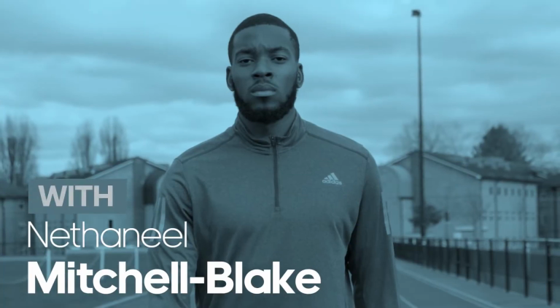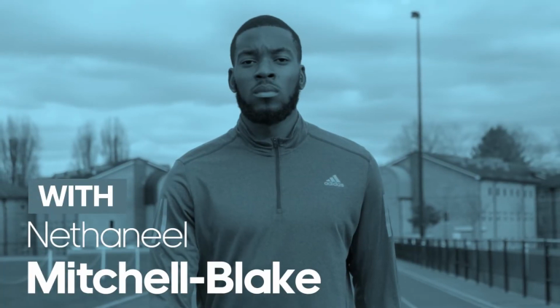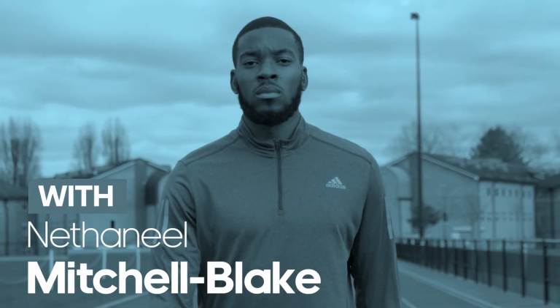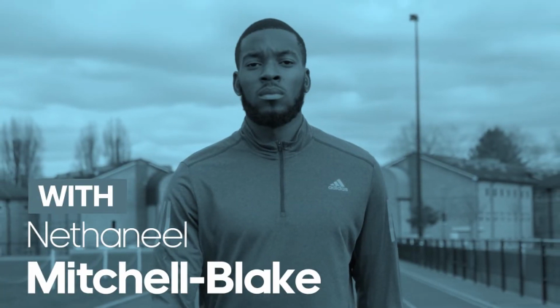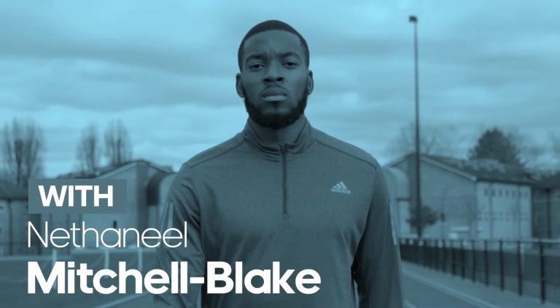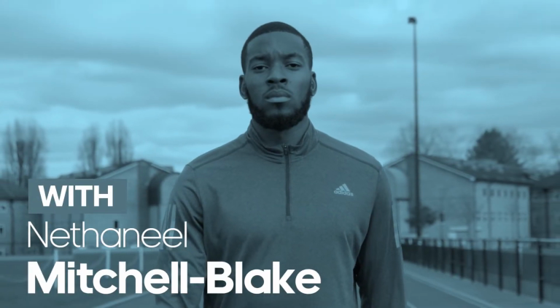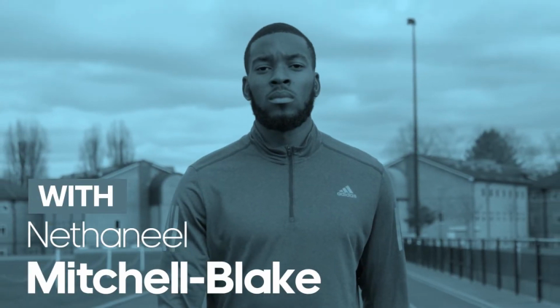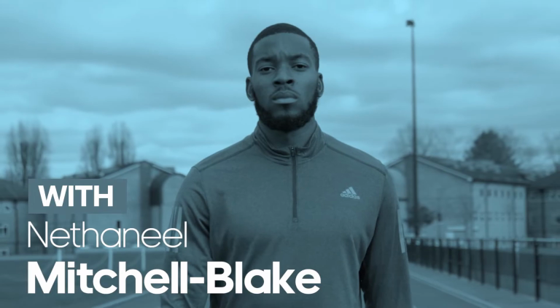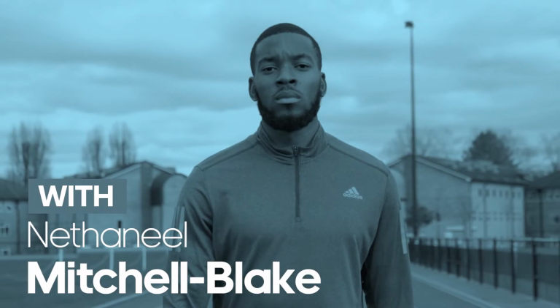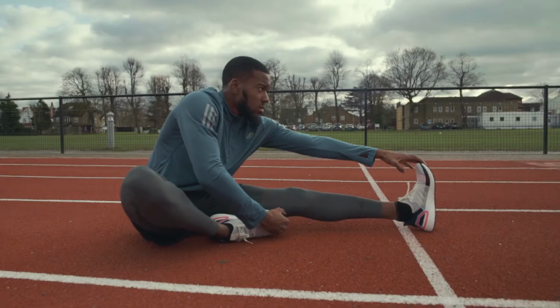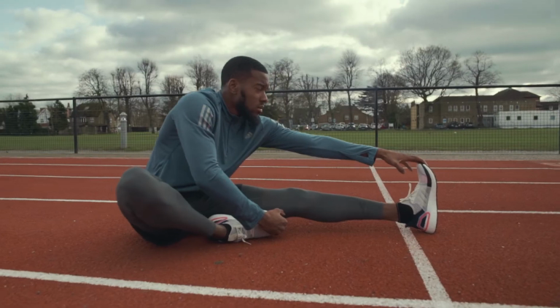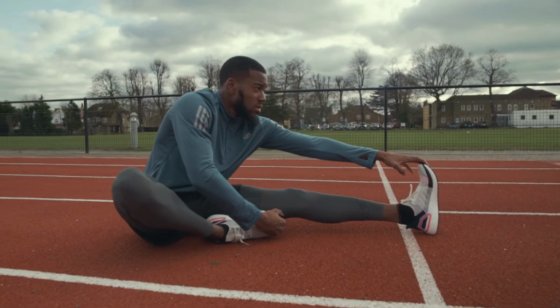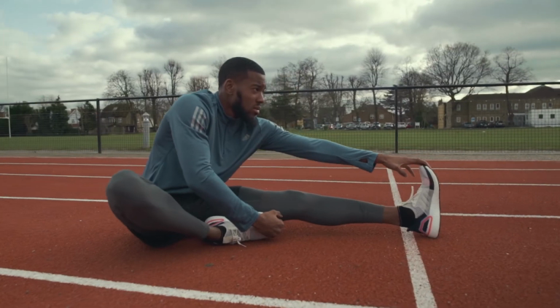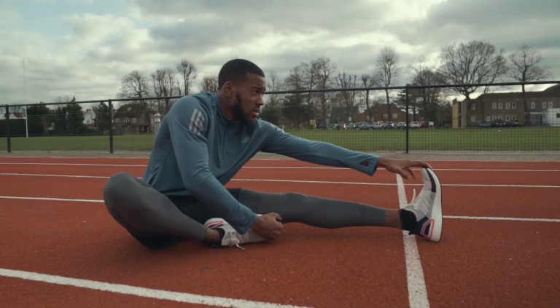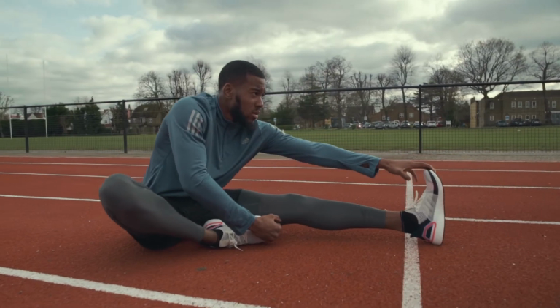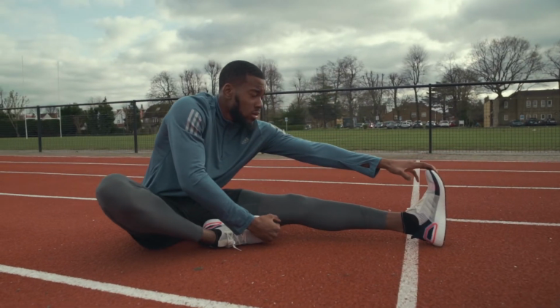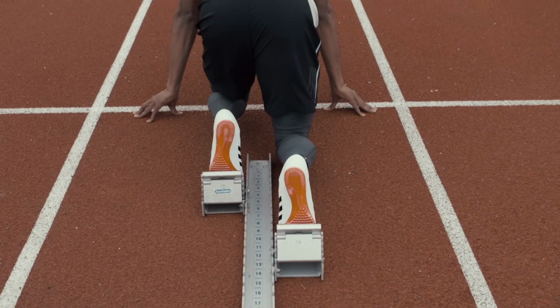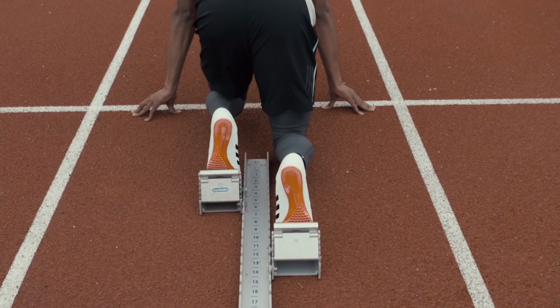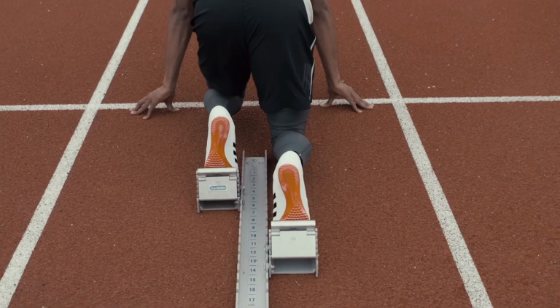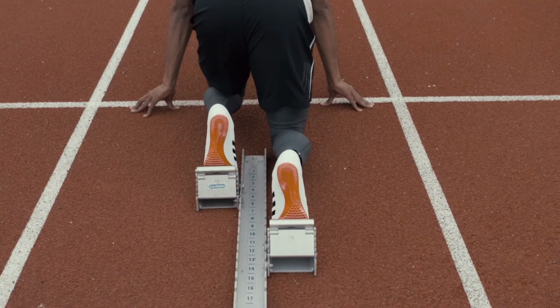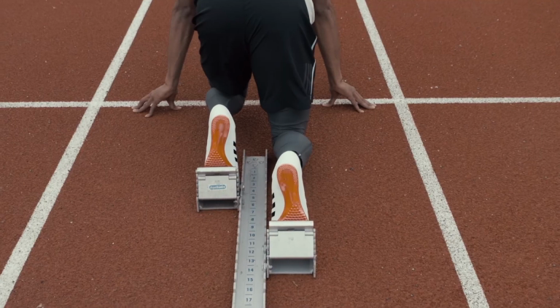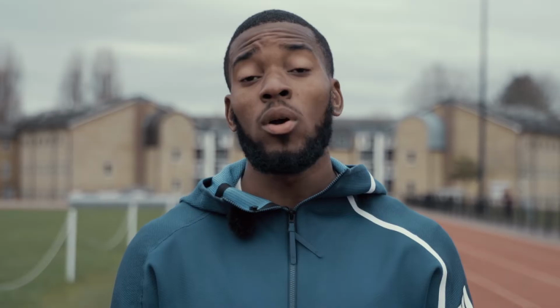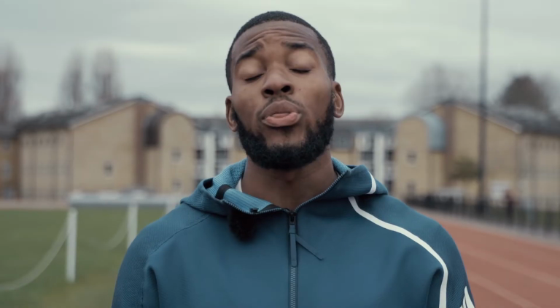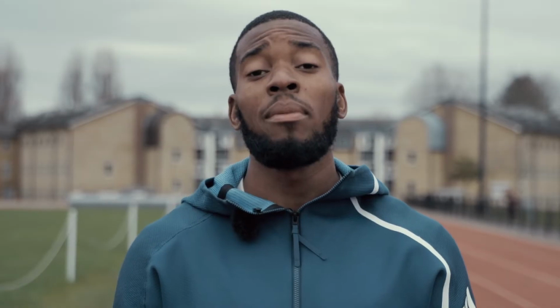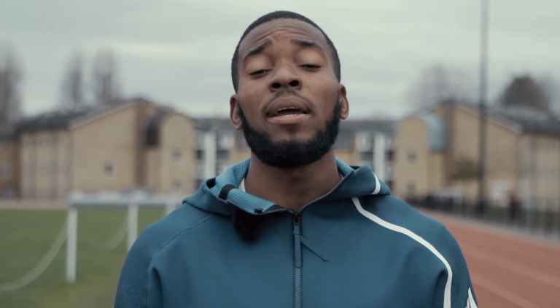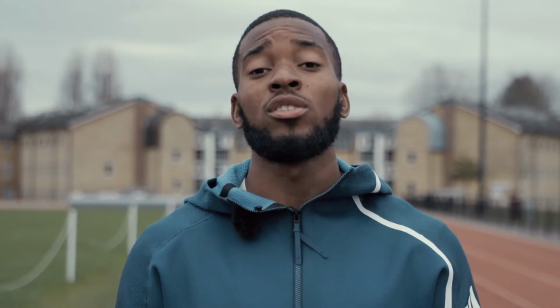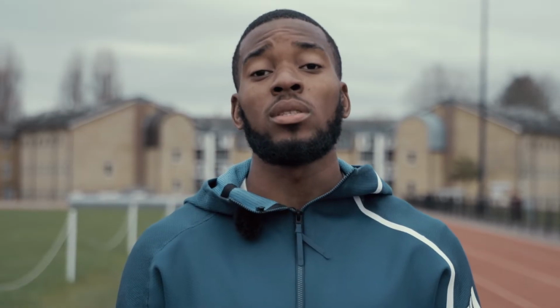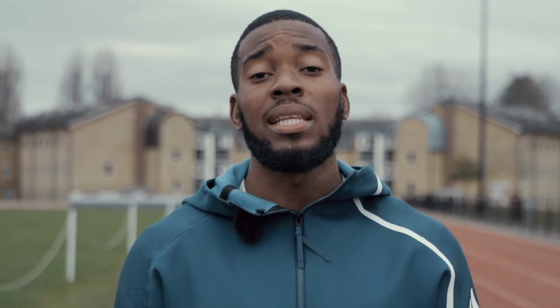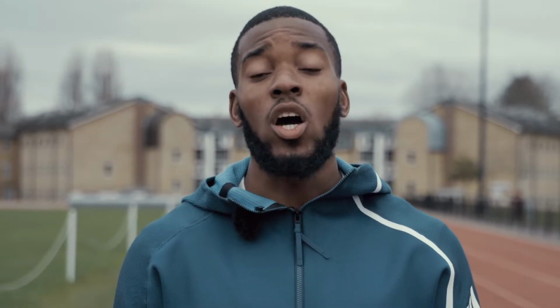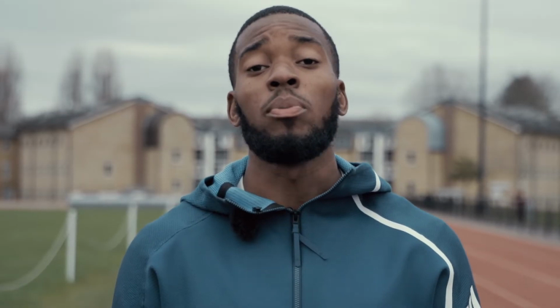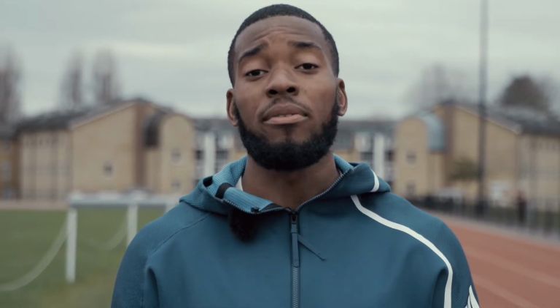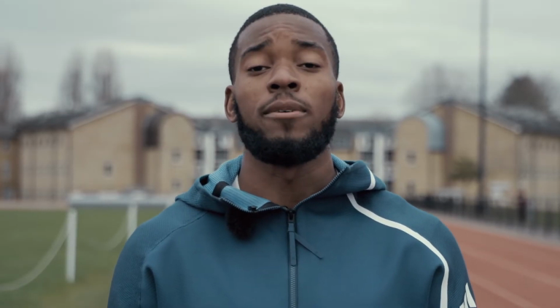Hi there, I'm Nathaniel Mitchell-Blake. Warming up is a huge part of preparing for a race. I'm going to go through three of my favourite drills that help me prepare for it.